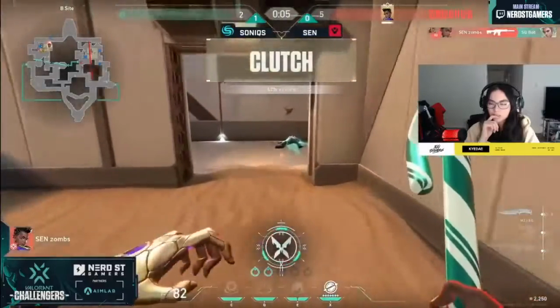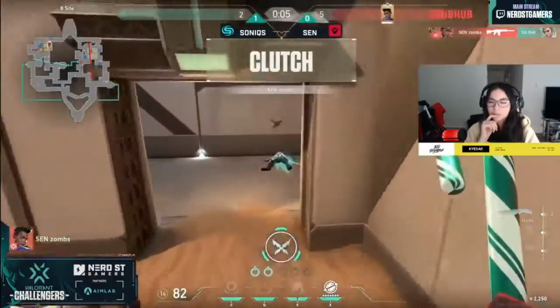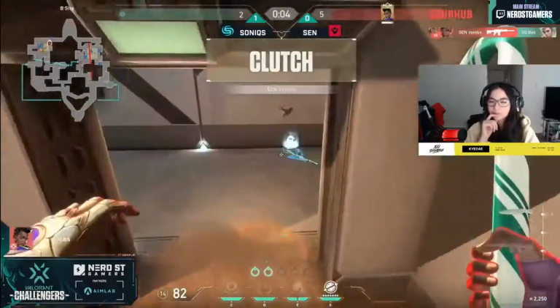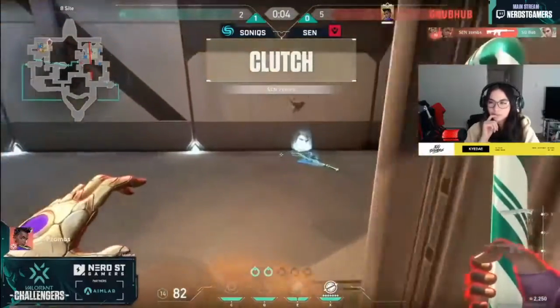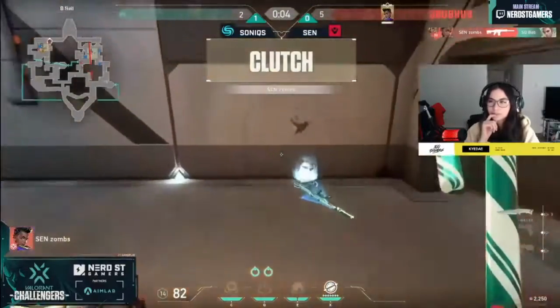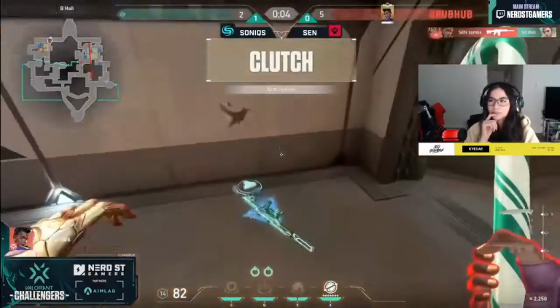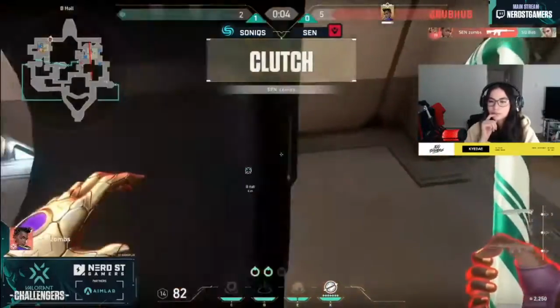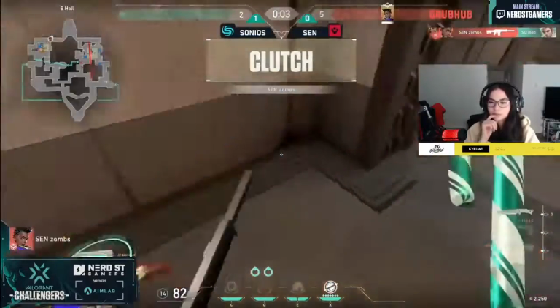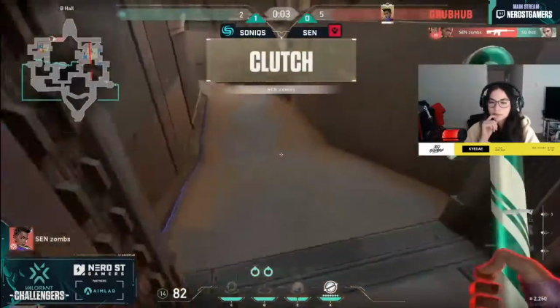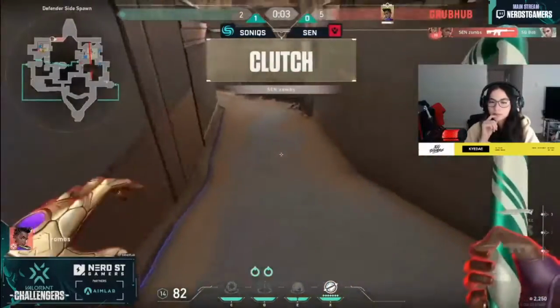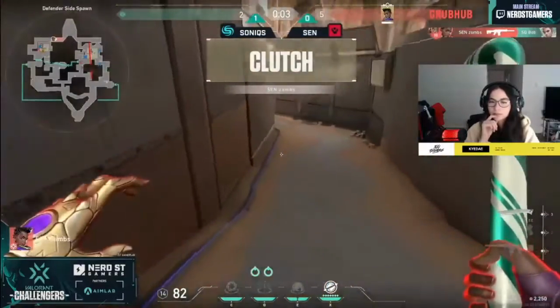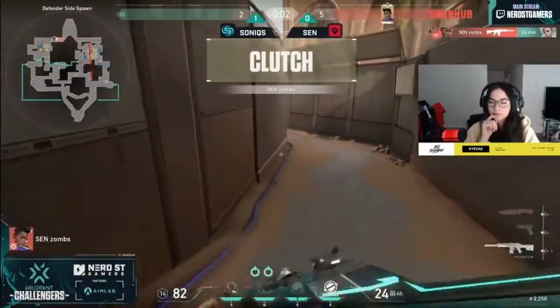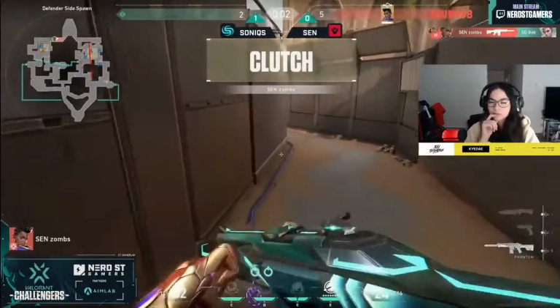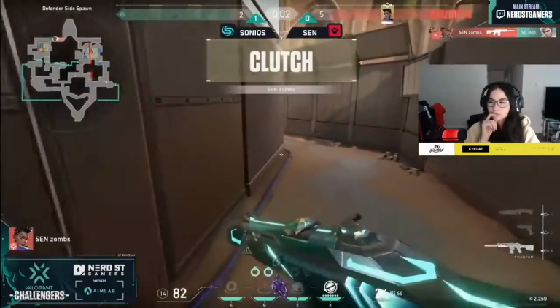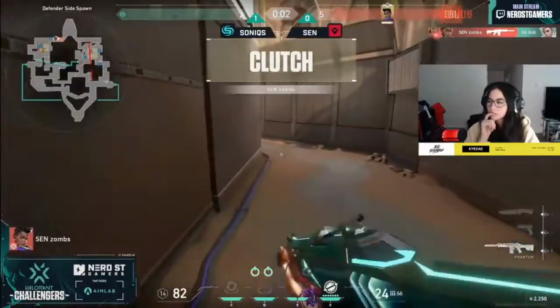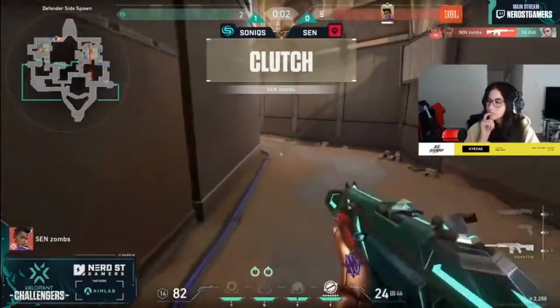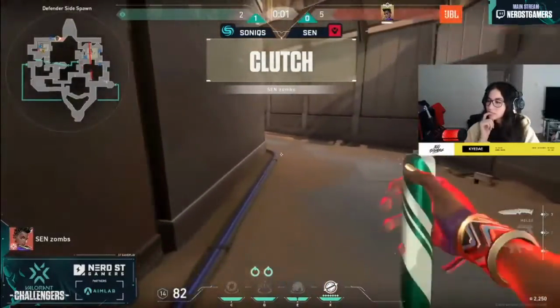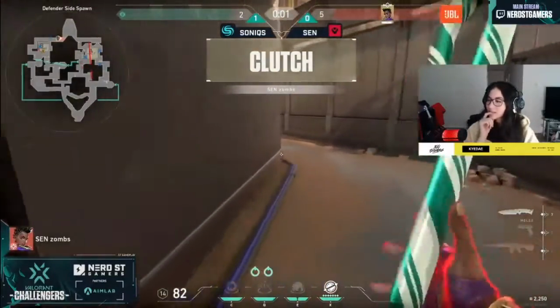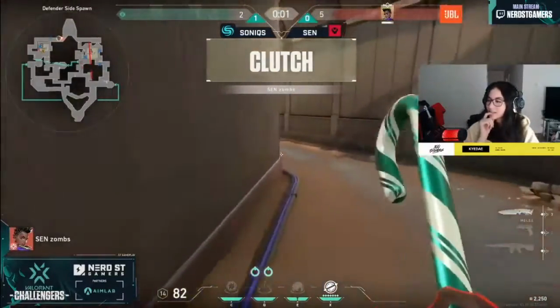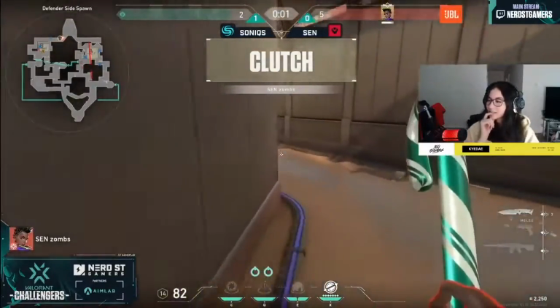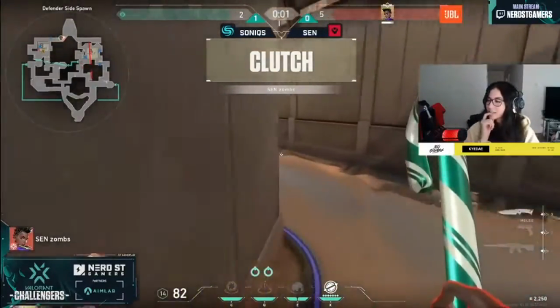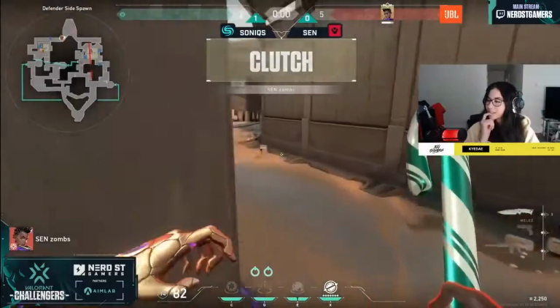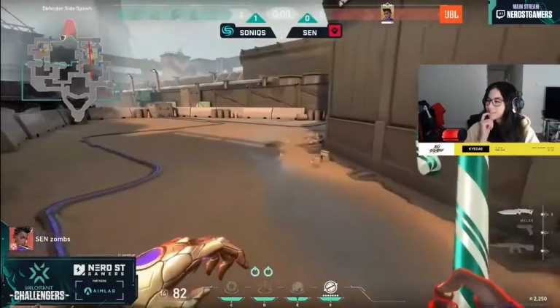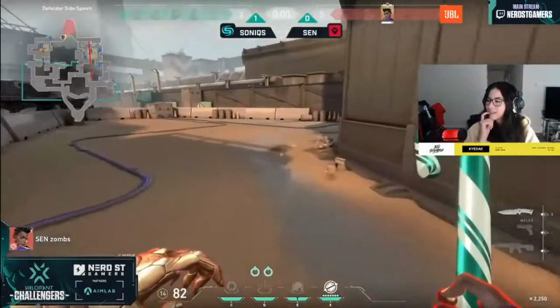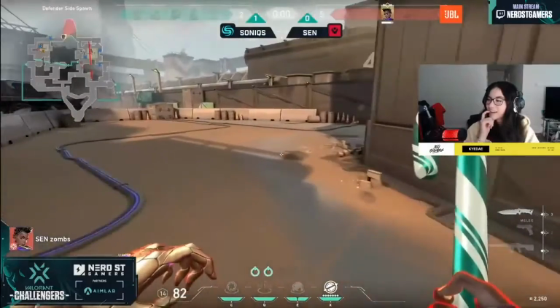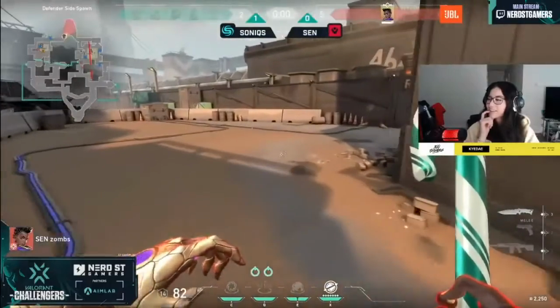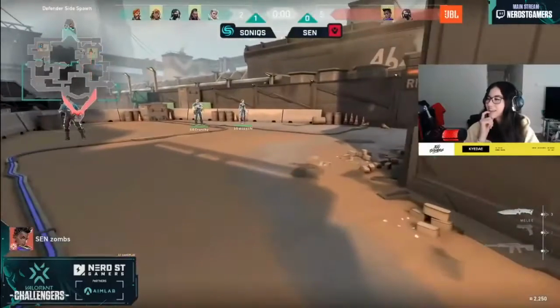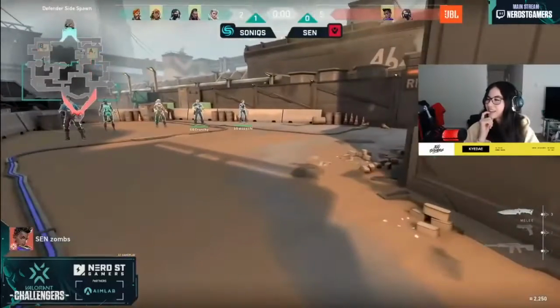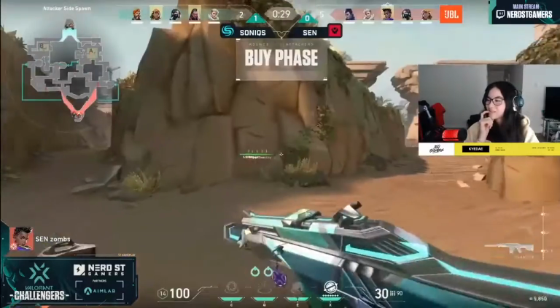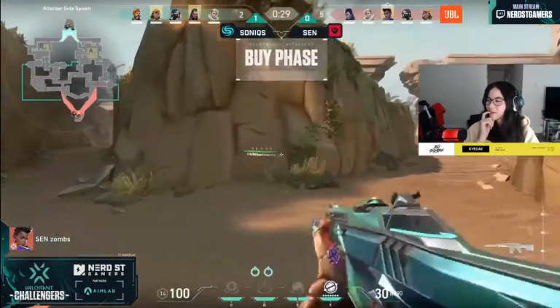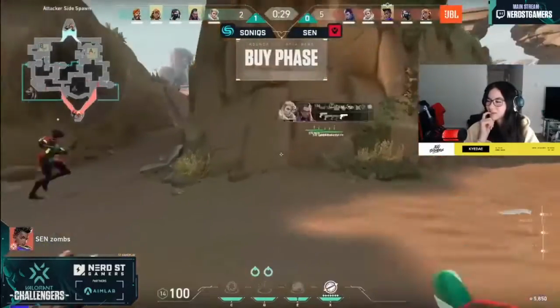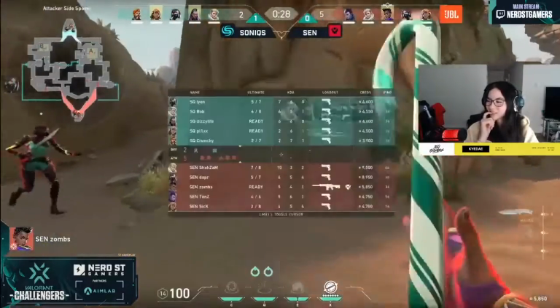Like you said, a gust of wind — and Bob is on a Phantom, so she needs to try and close this distance and get a headshot to win out this fight. Zombs can hit any part of the body and he's gonna aim for the chest. Fifth round for Sentinels — but man, that was extremely close. I love that name — Bob.